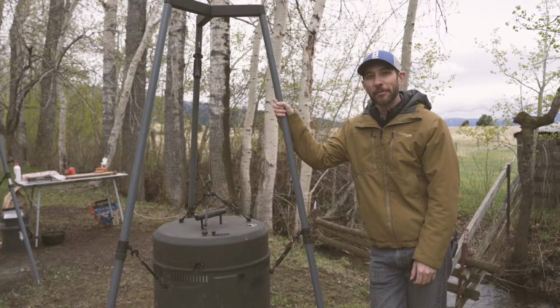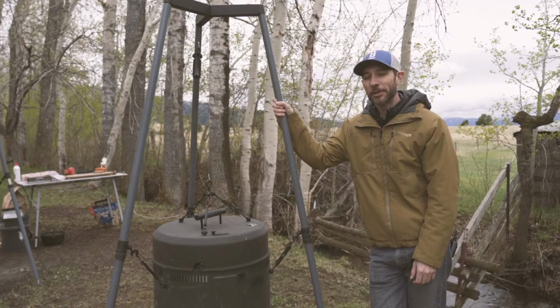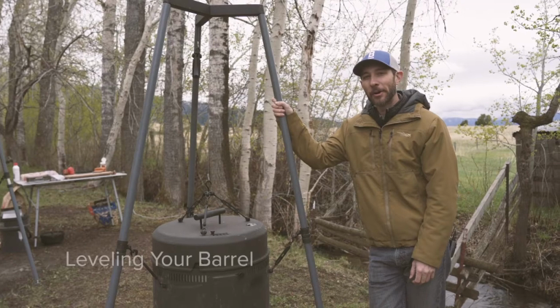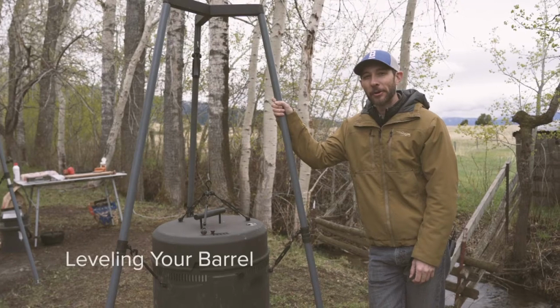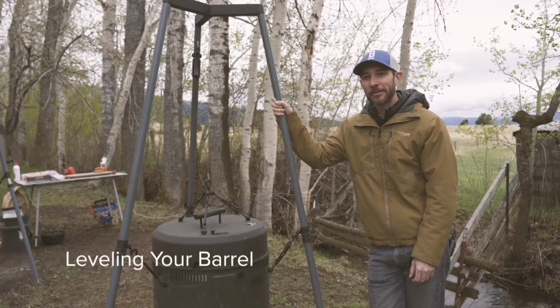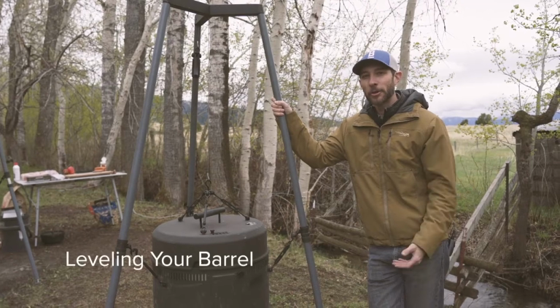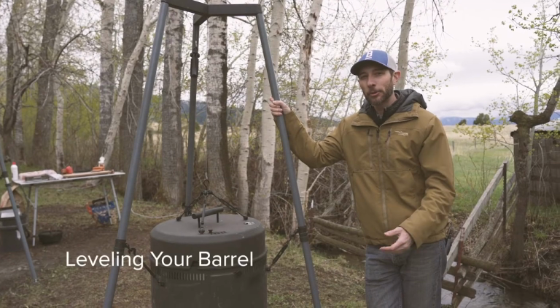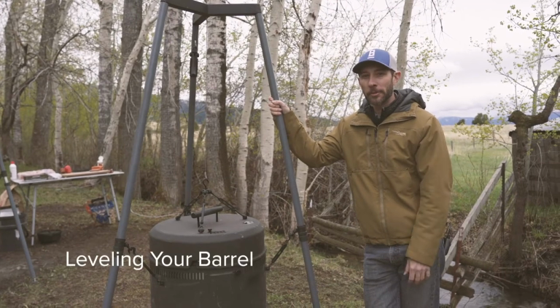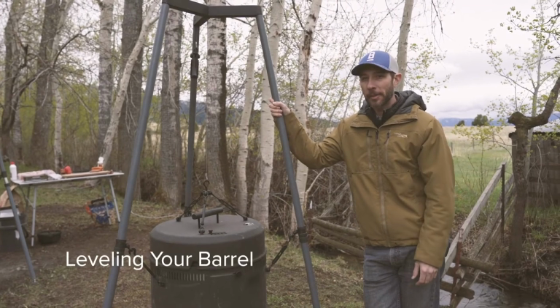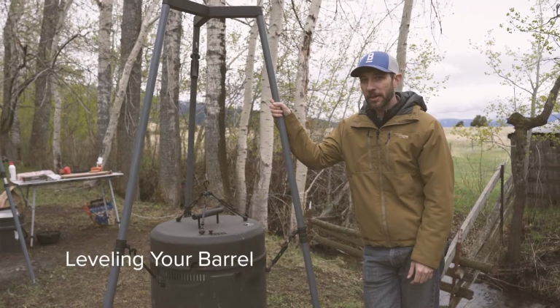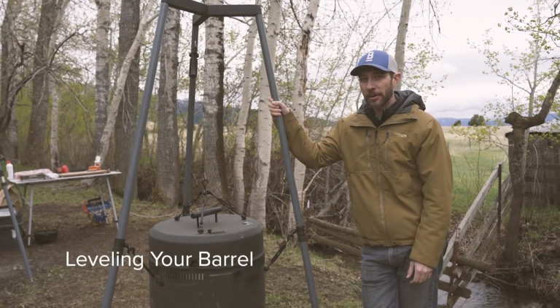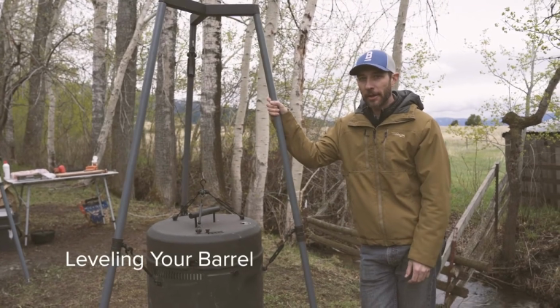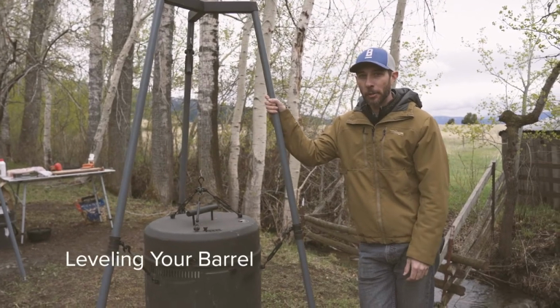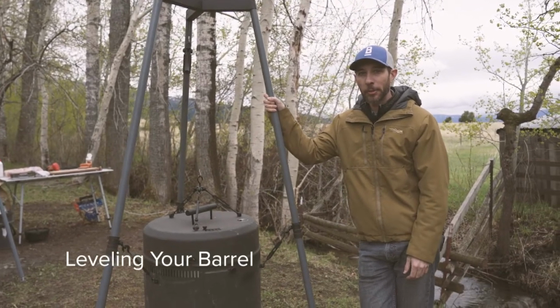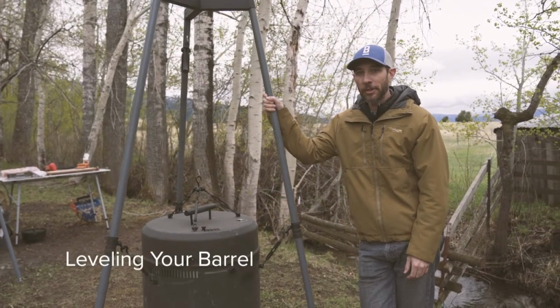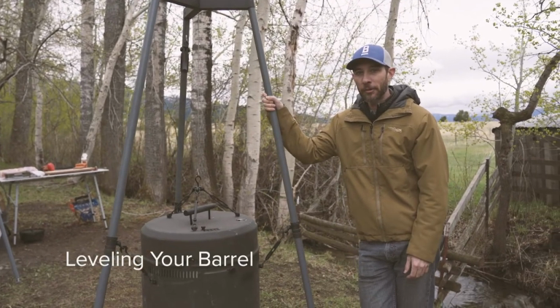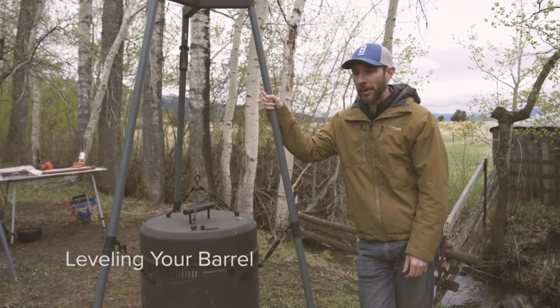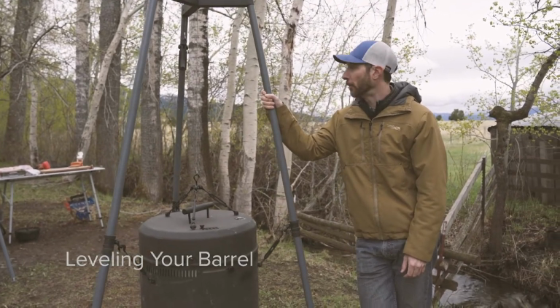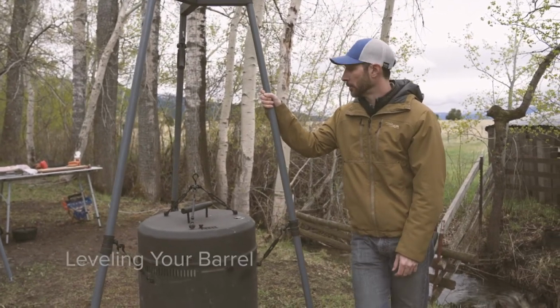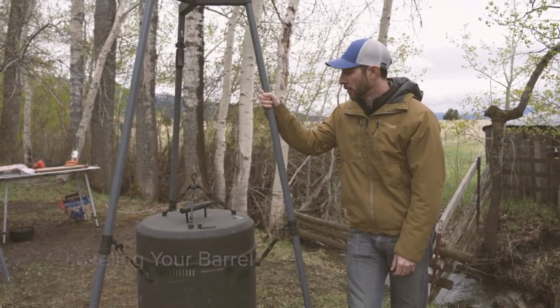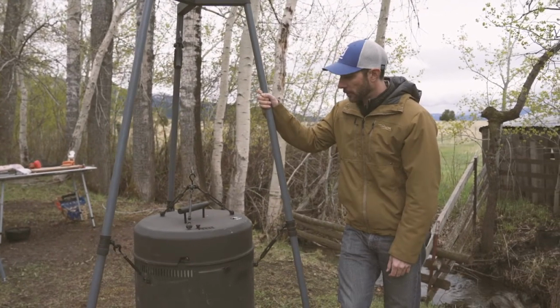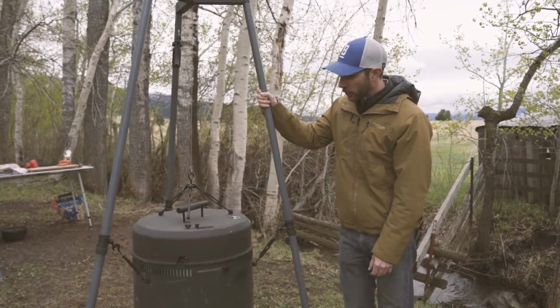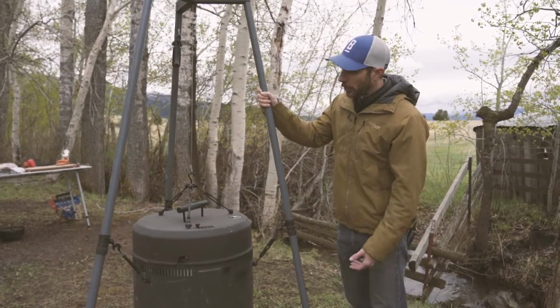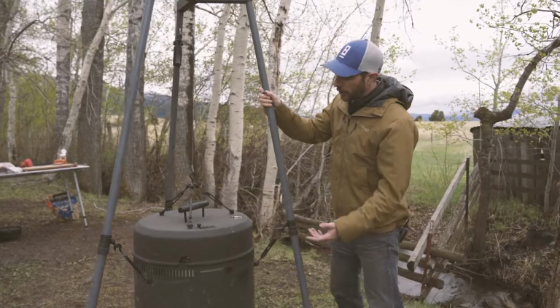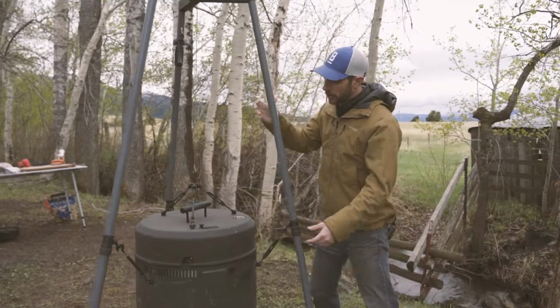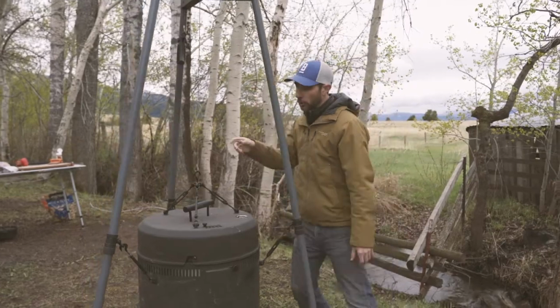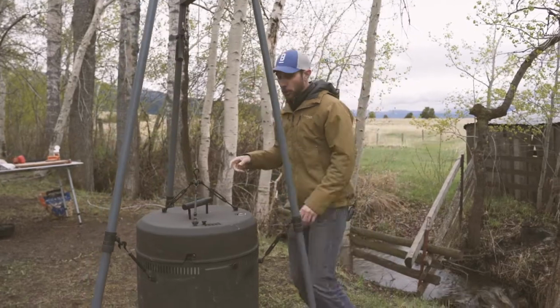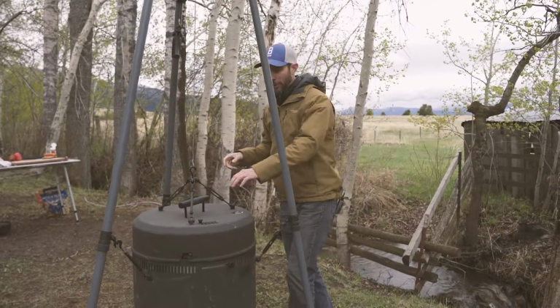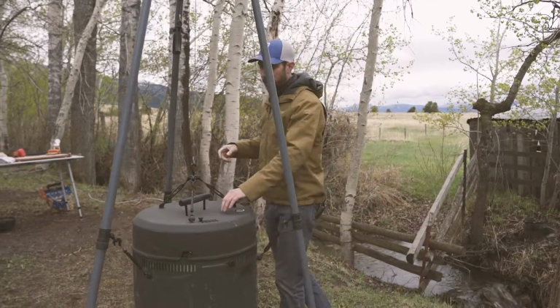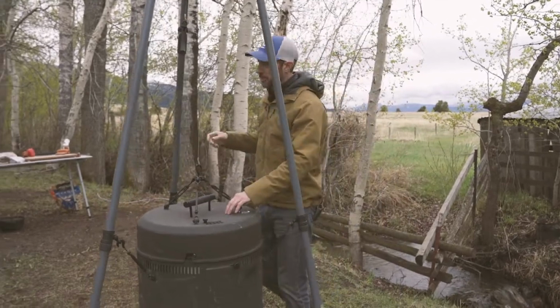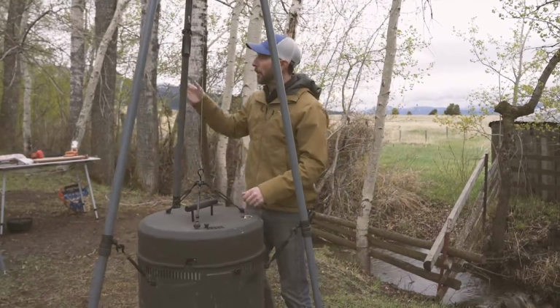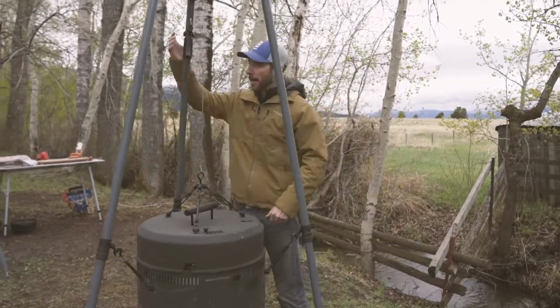Leveling your barrel. Let's go through some of the basics on how to appropriately level your barrel. First, you're going to want to use your lid as a plumb bob.